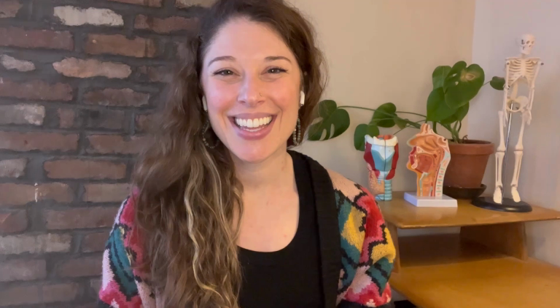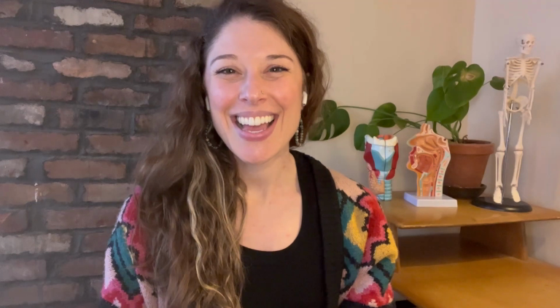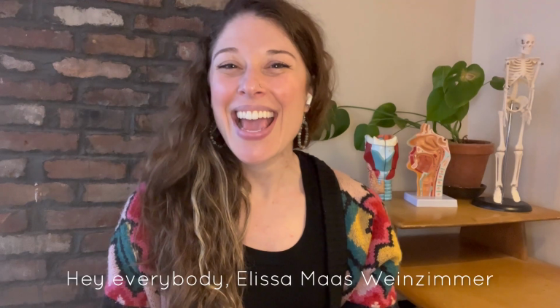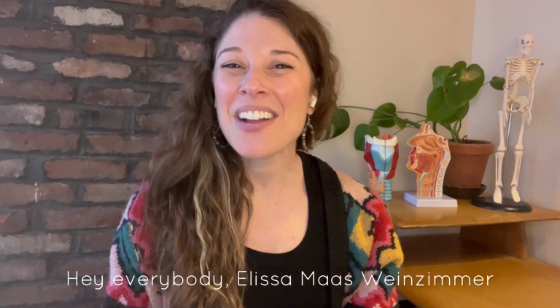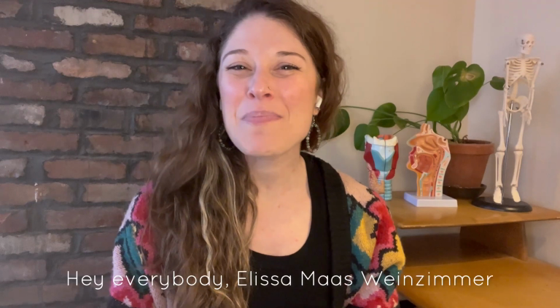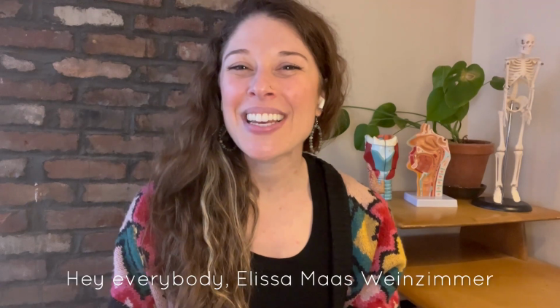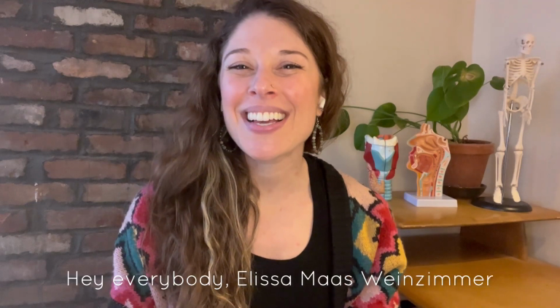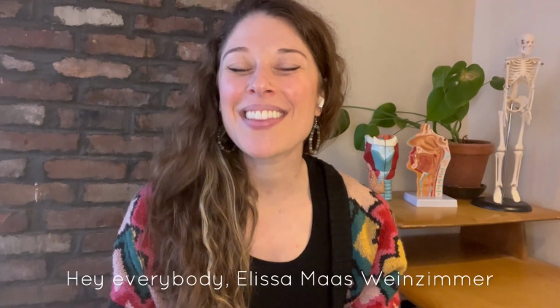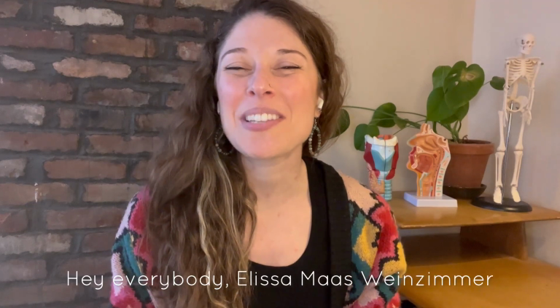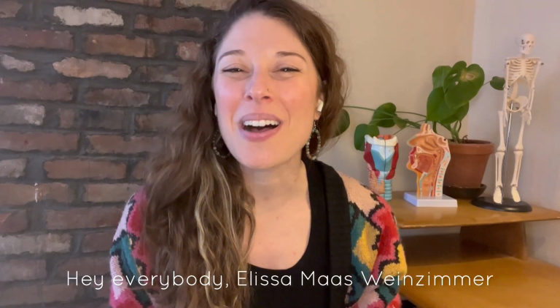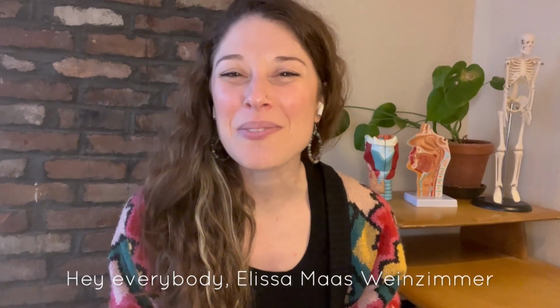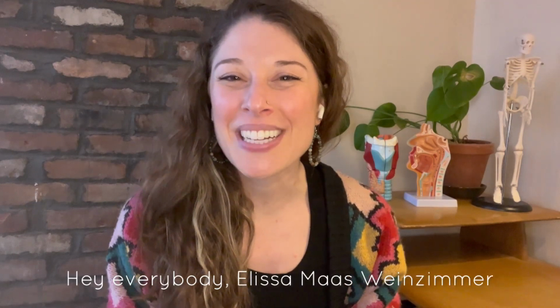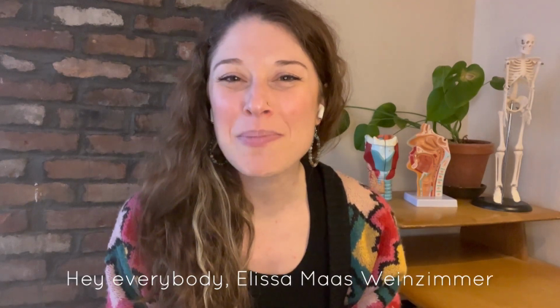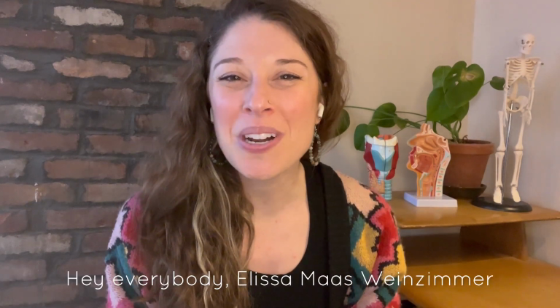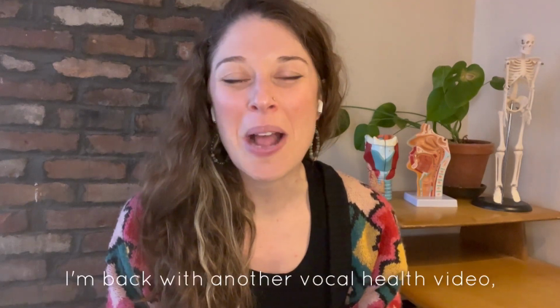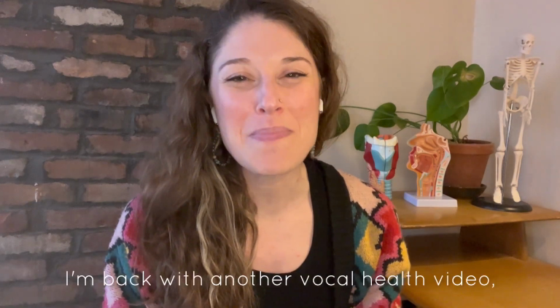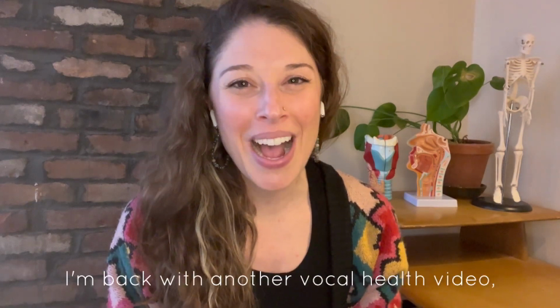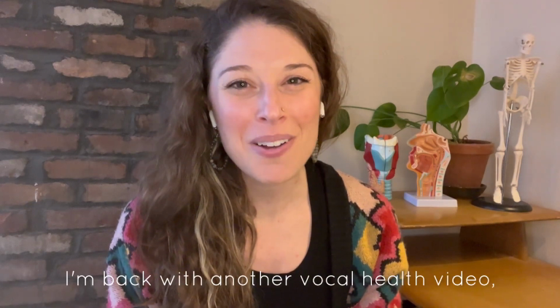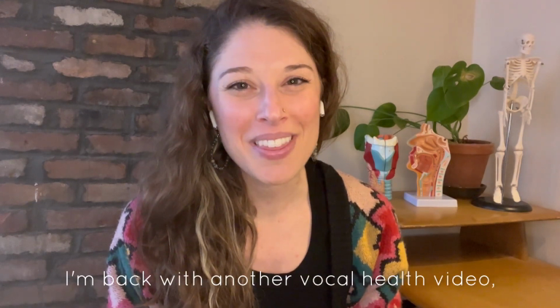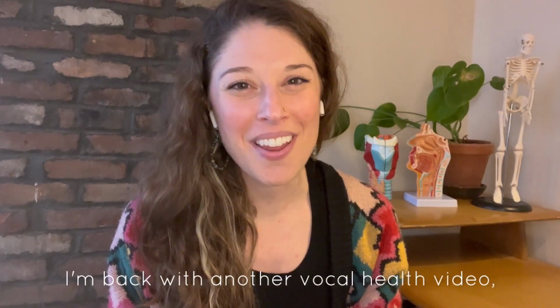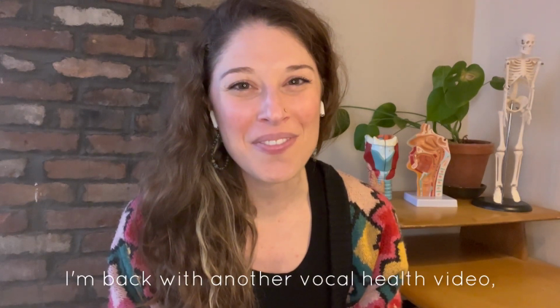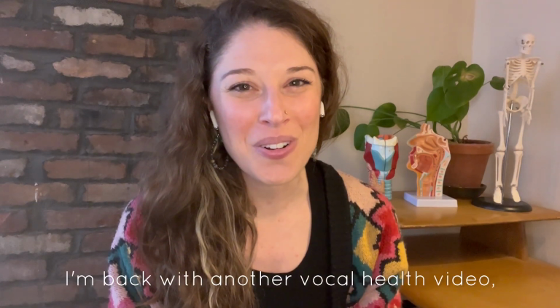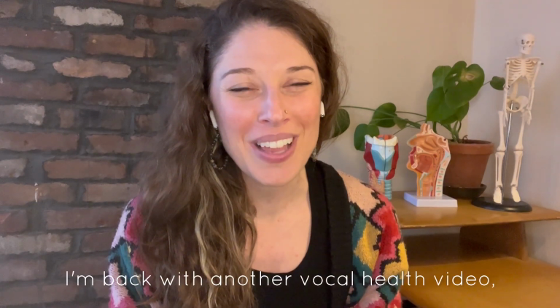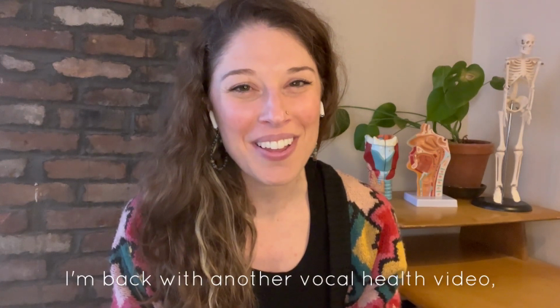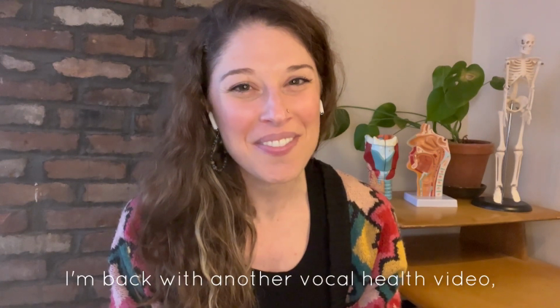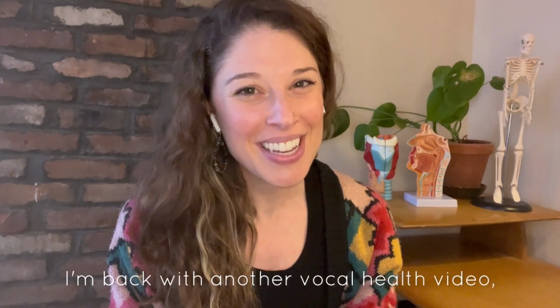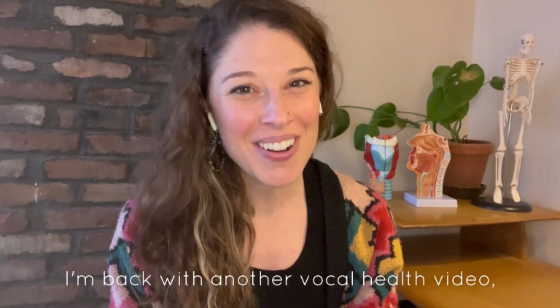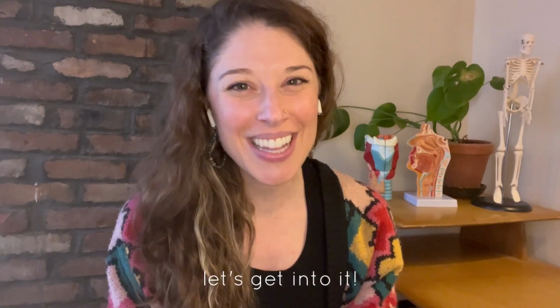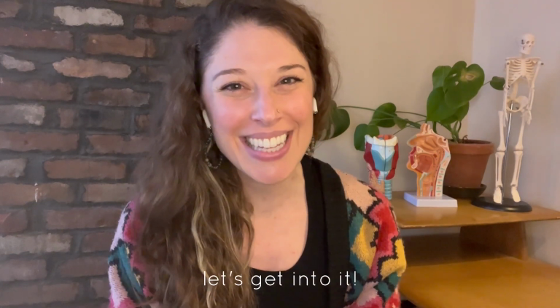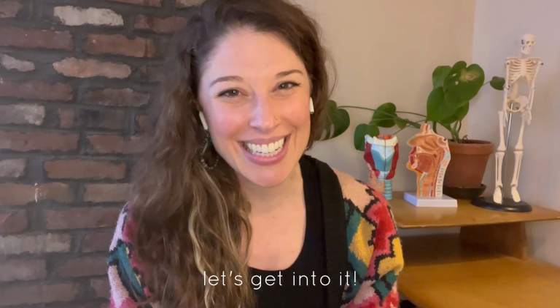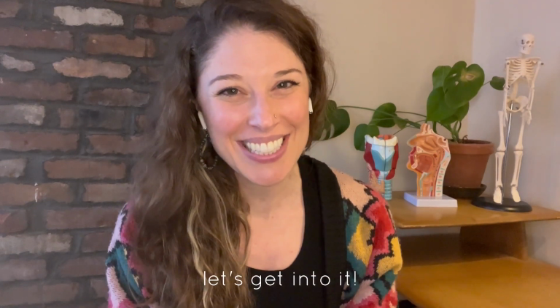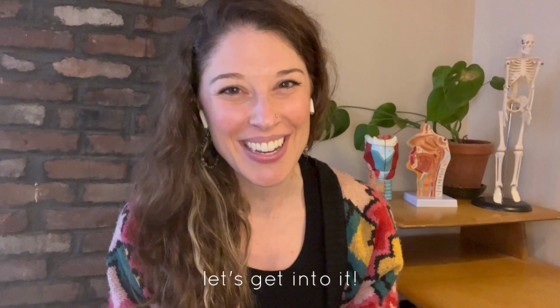Hey everybody, Alyssa Moss Weinzimmer. I'm back with another vocal health video. Let's get into it.